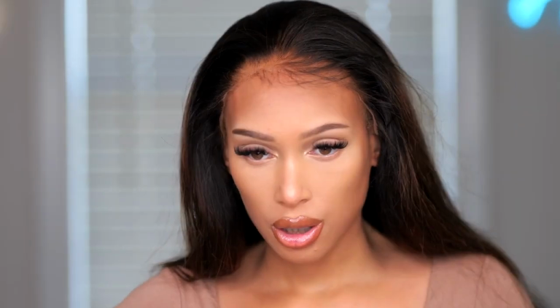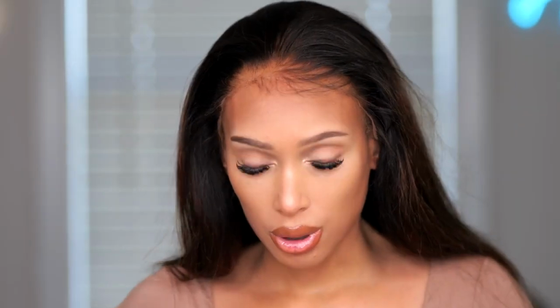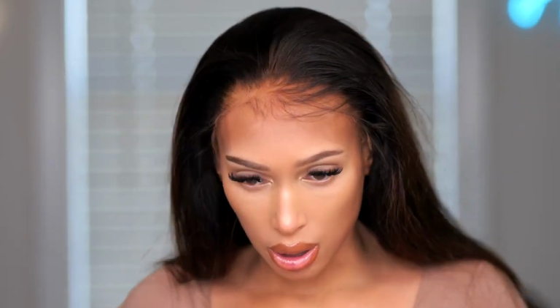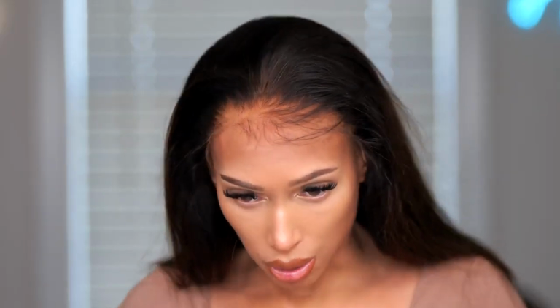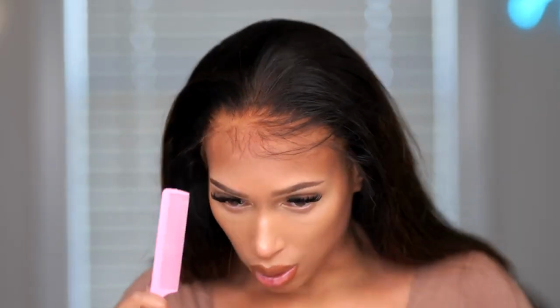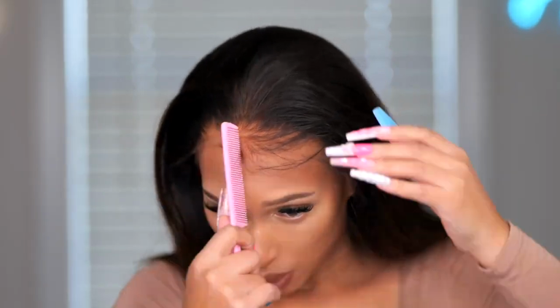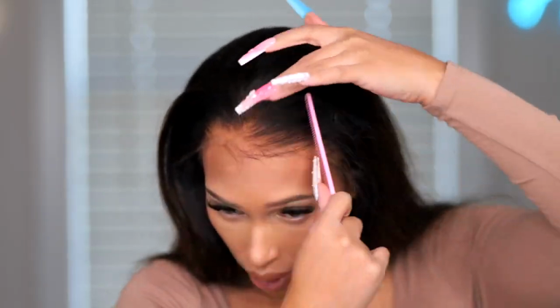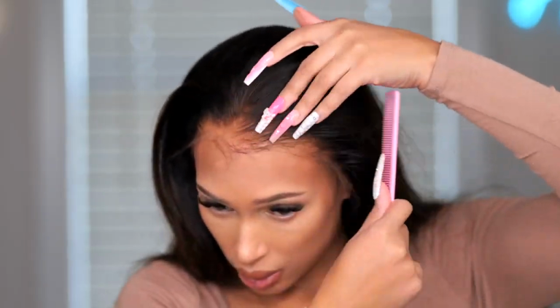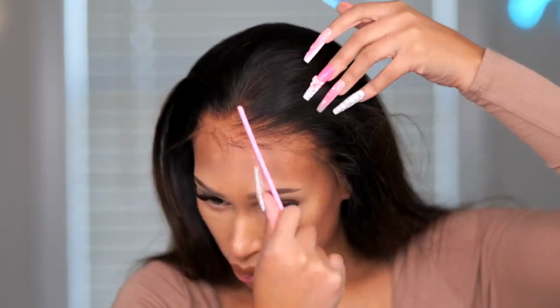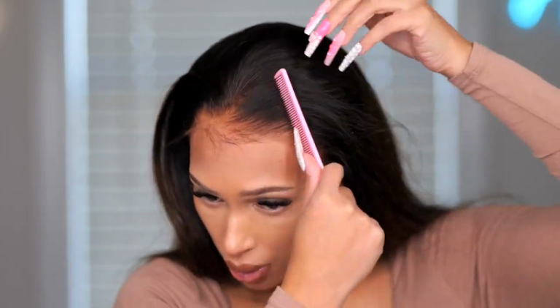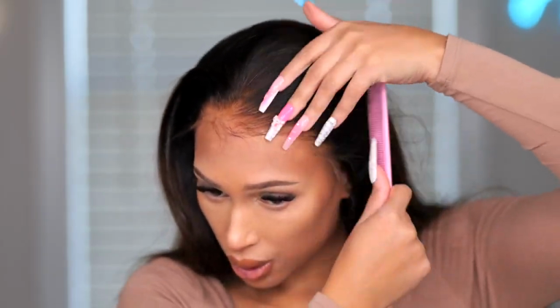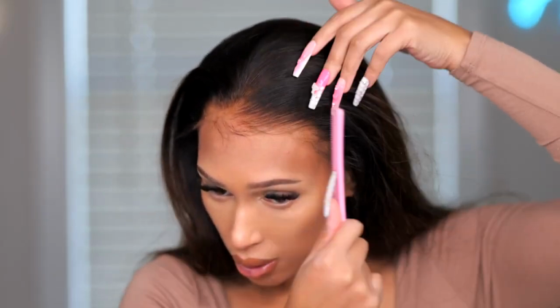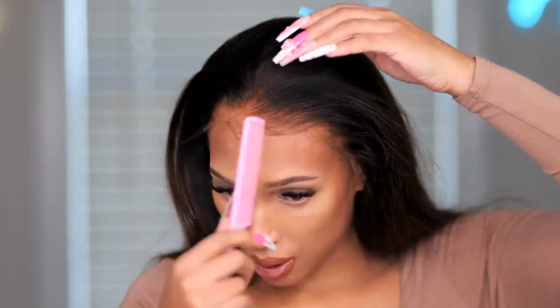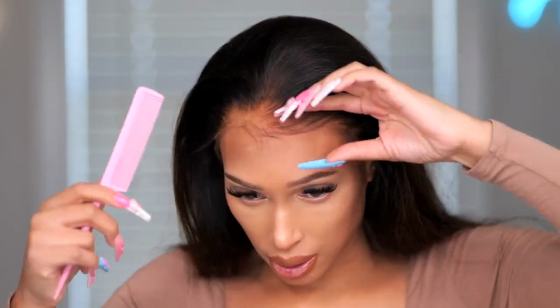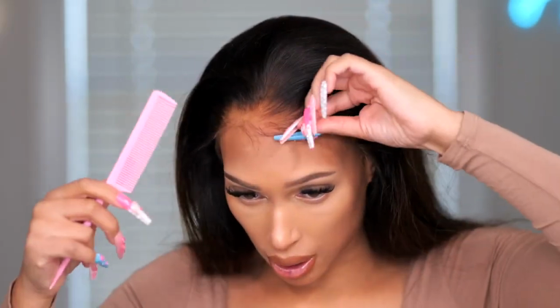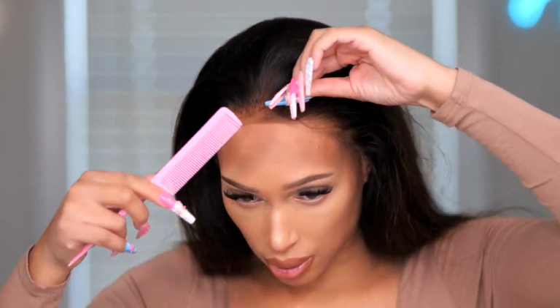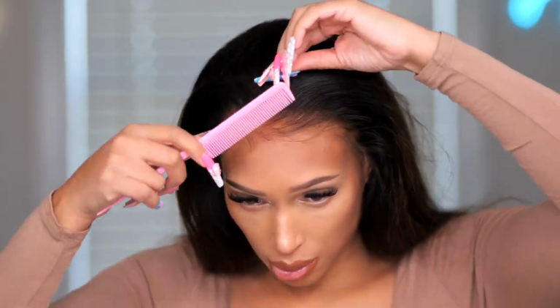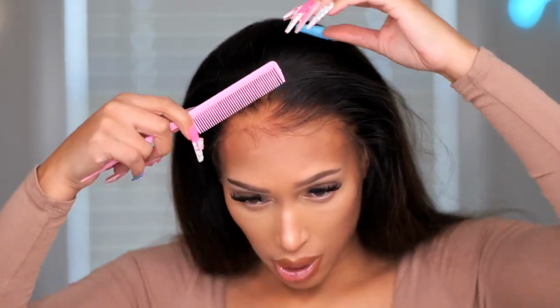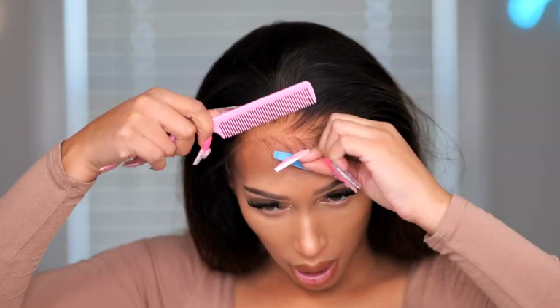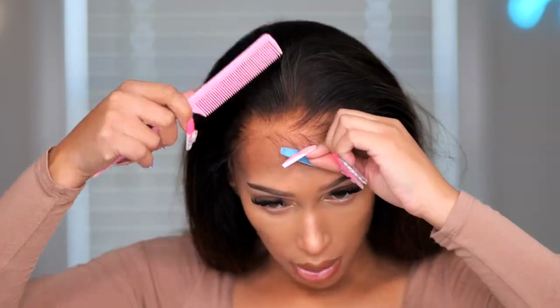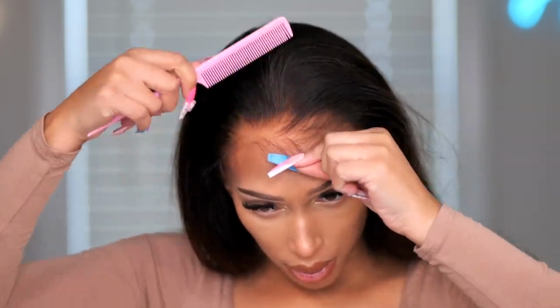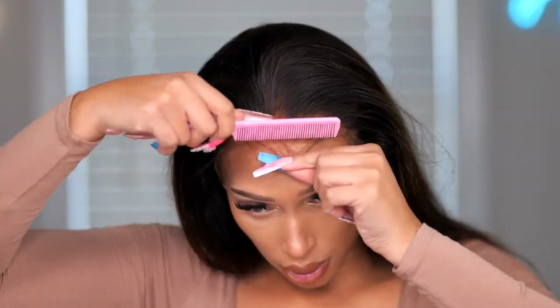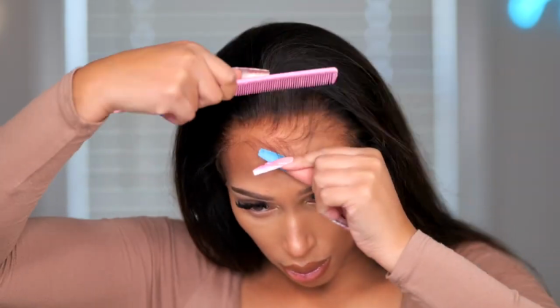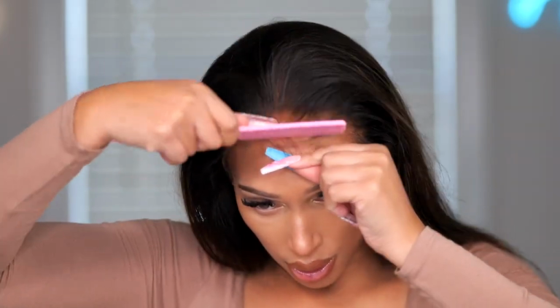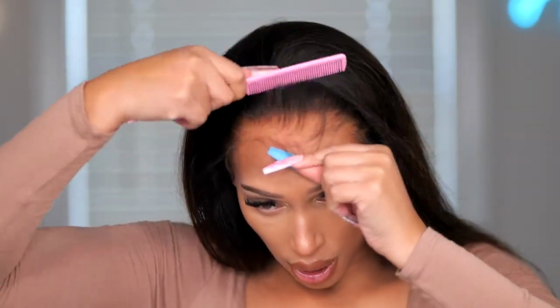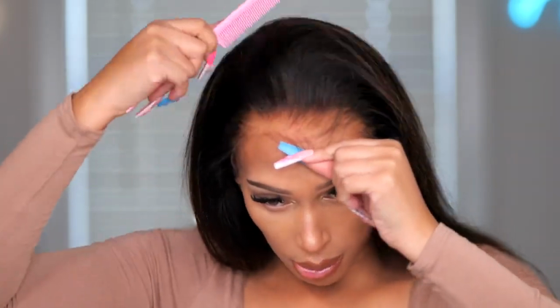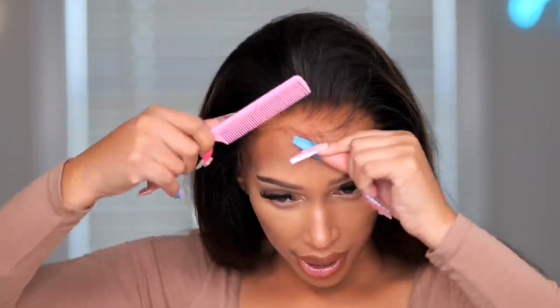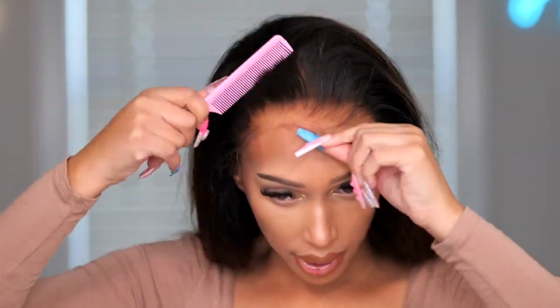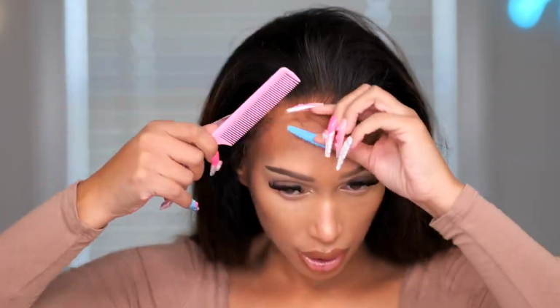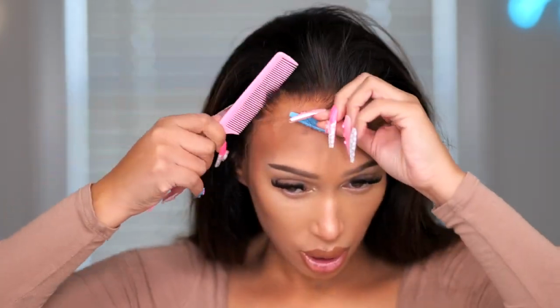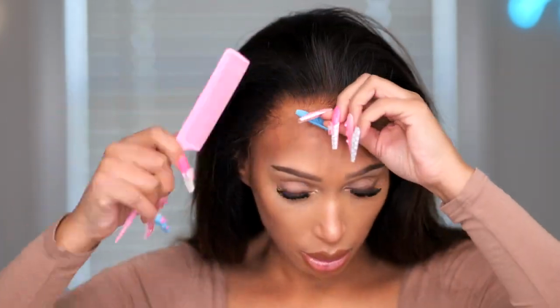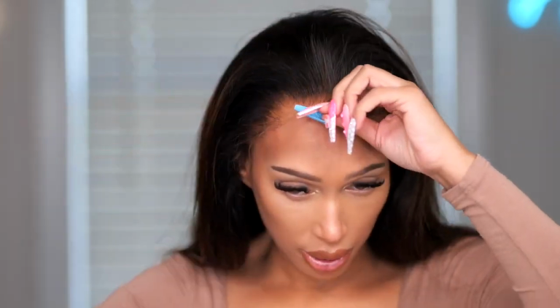Another thing you can see is that the hairline has thinned out some, so what I am going to do is cut it back just a little bit.